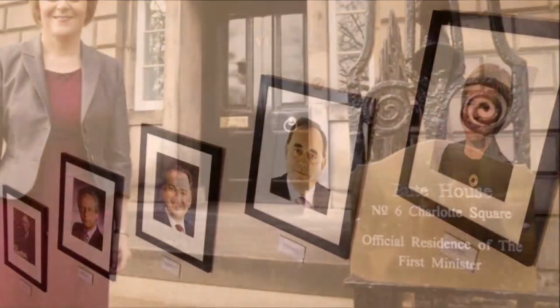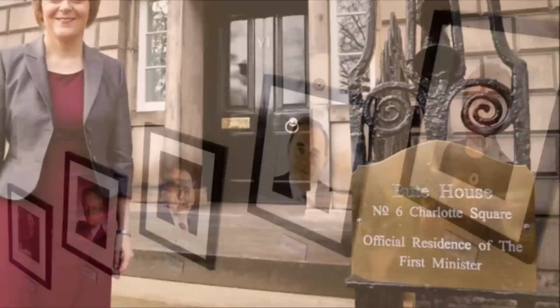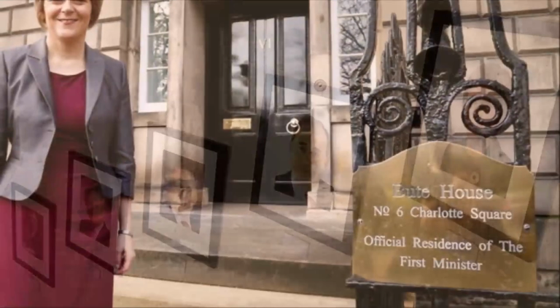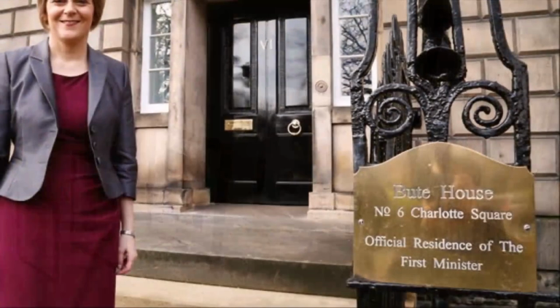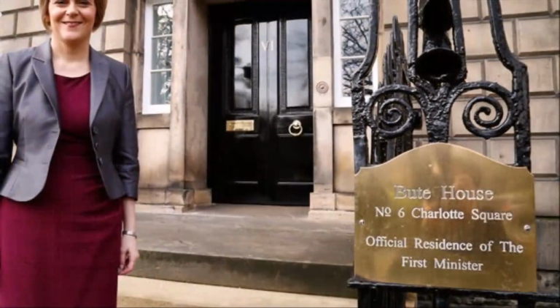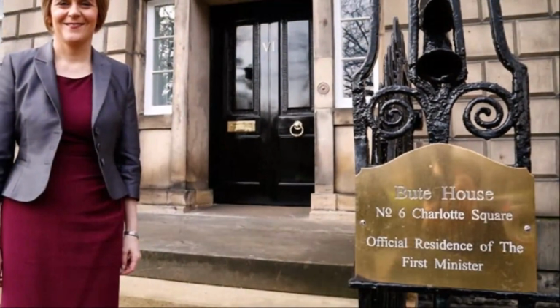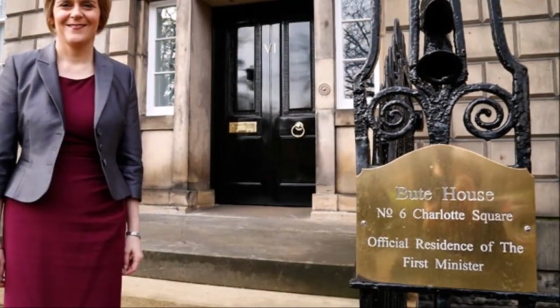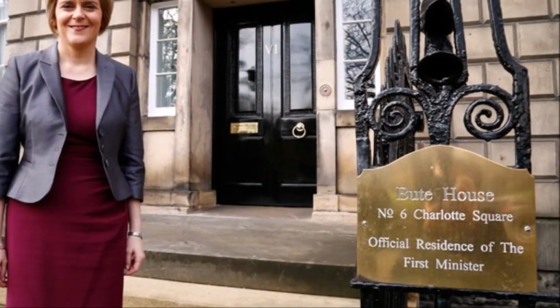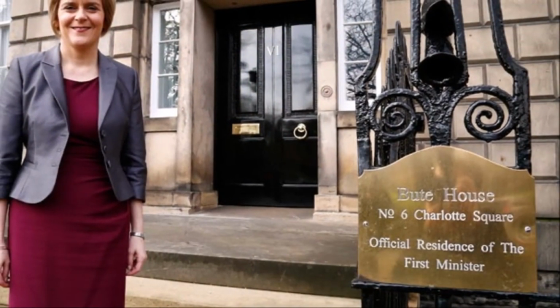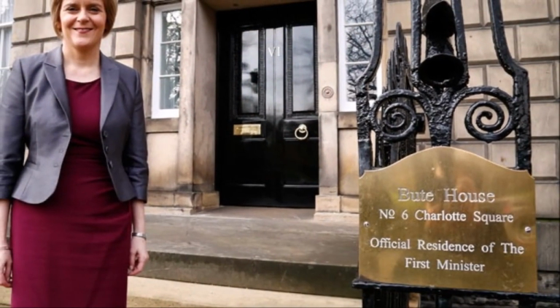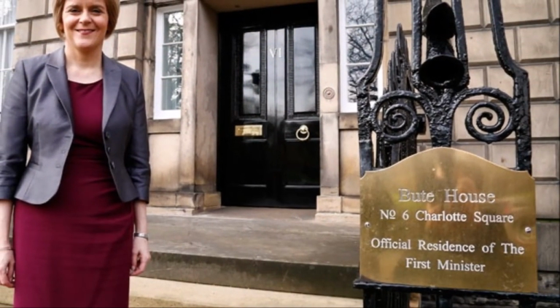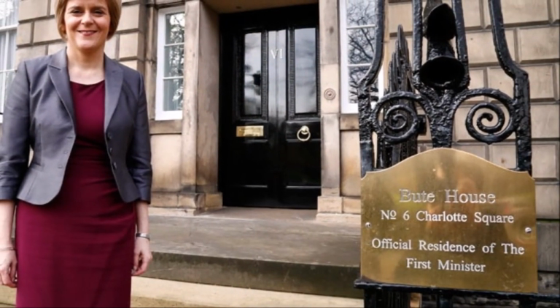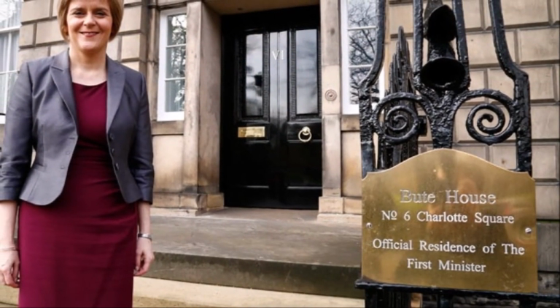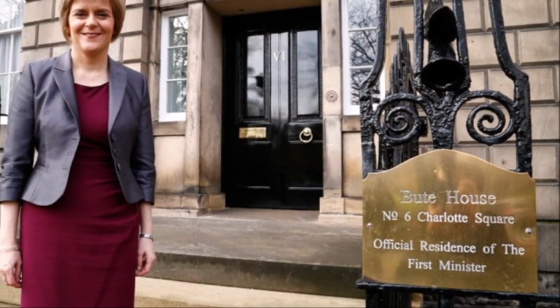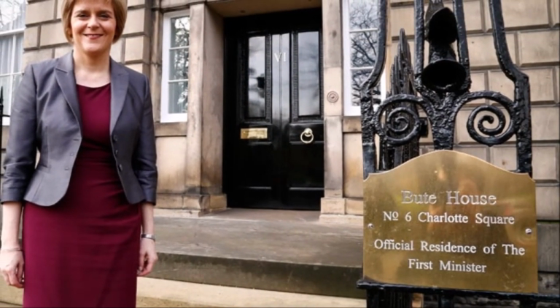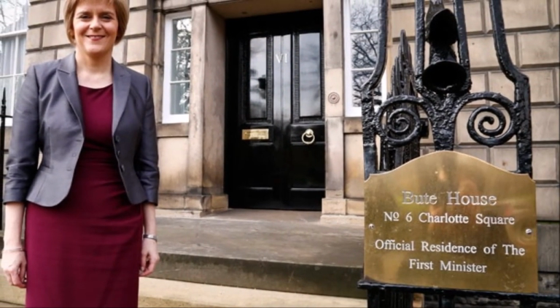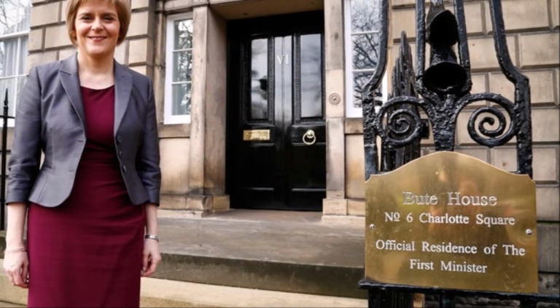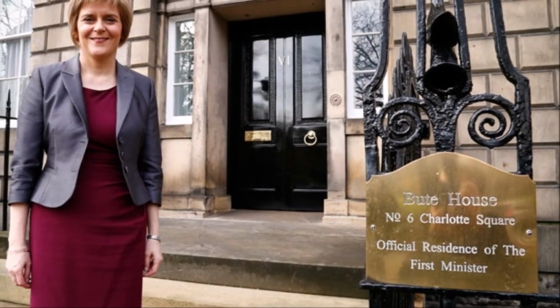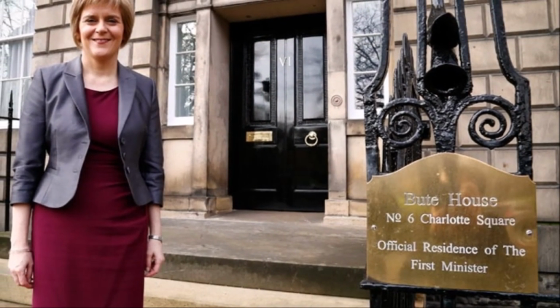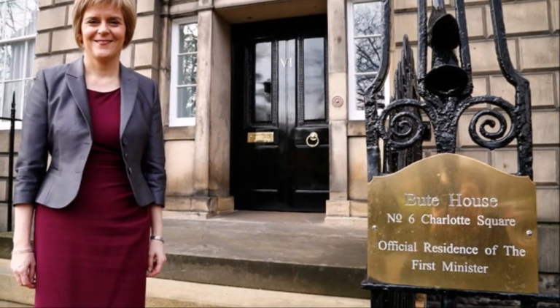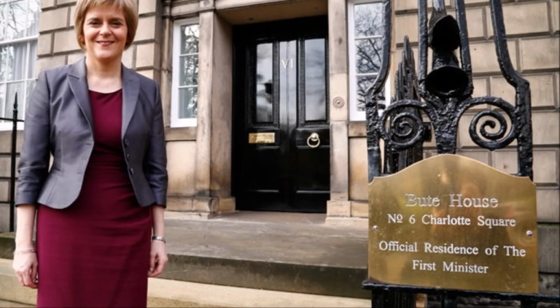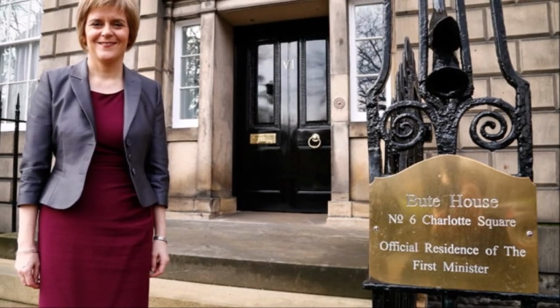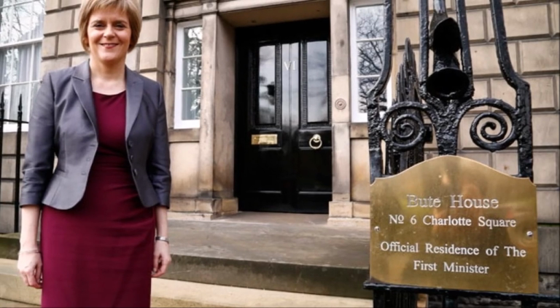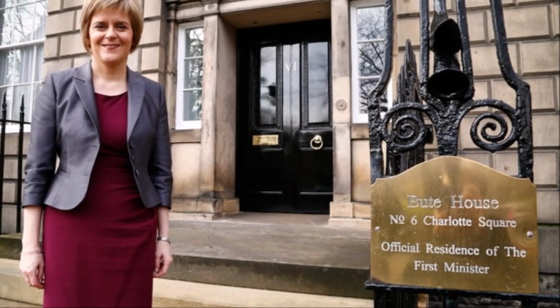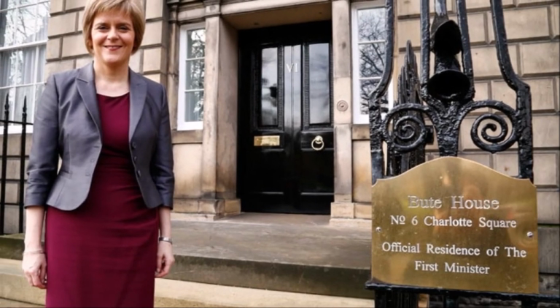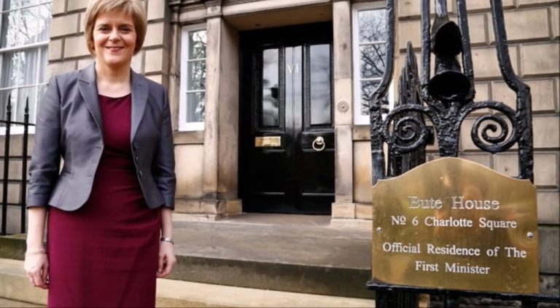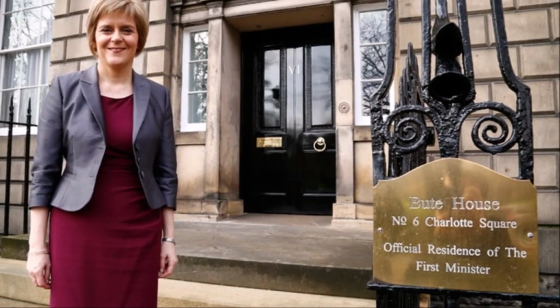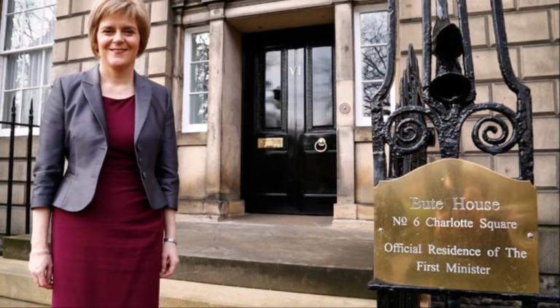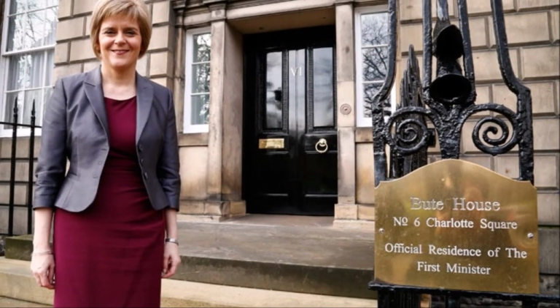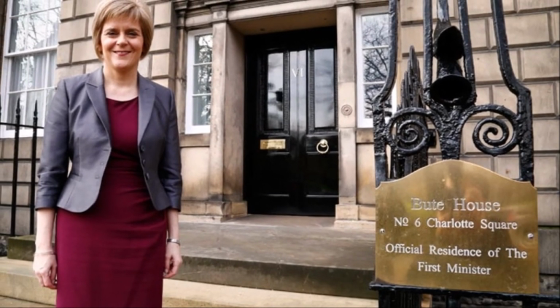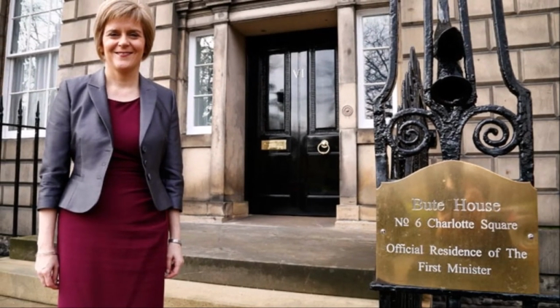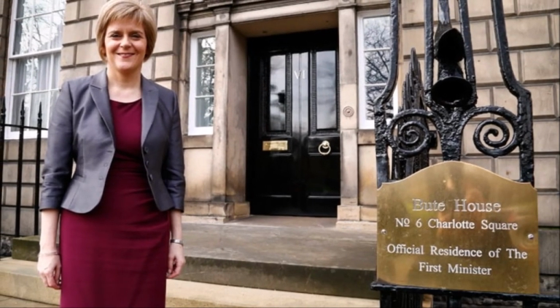Bute House also possesses a private study, kitchen, living quarters for the First Minister on the upper floors, and overnight accommodation for guests.